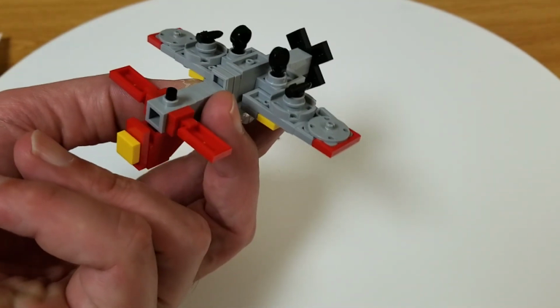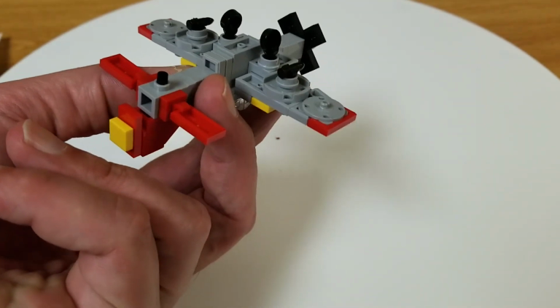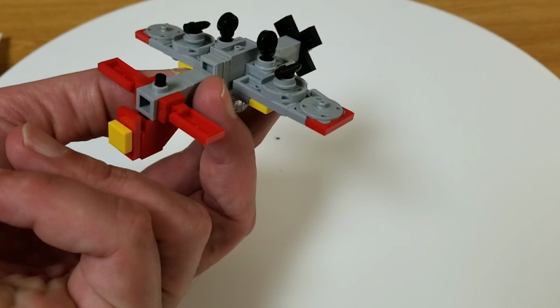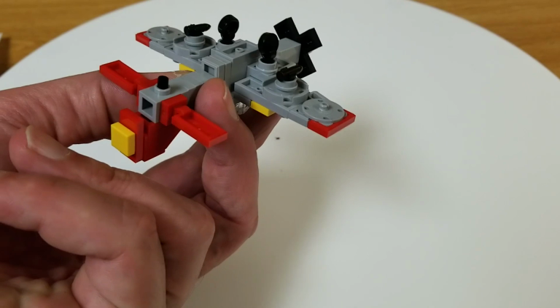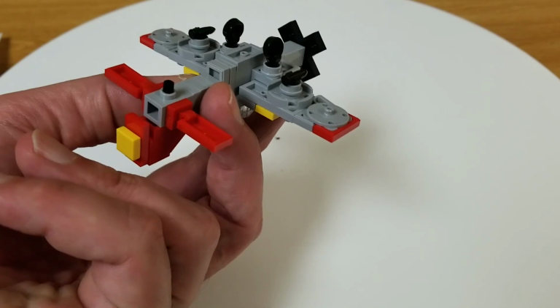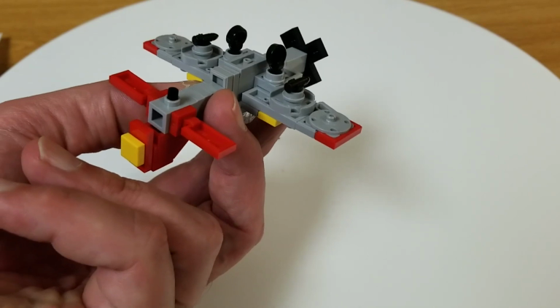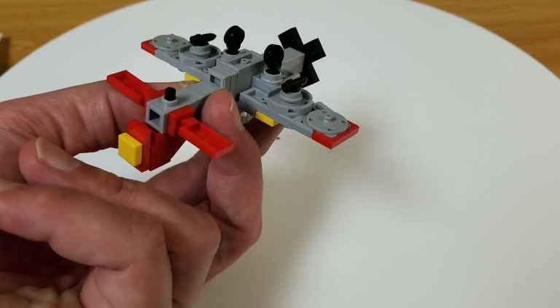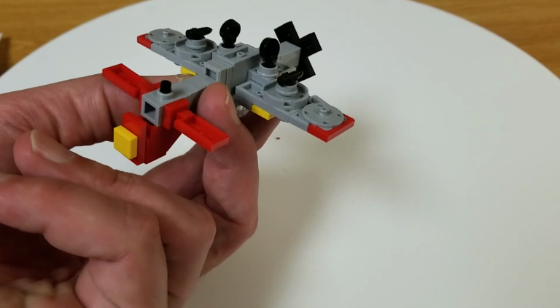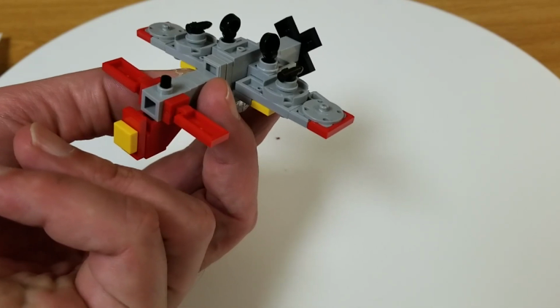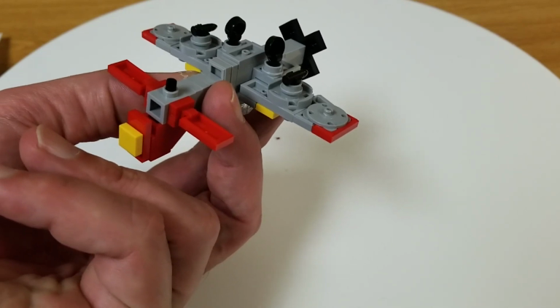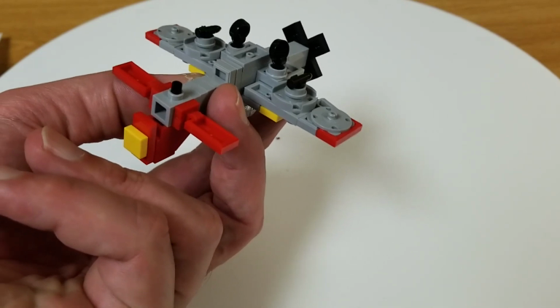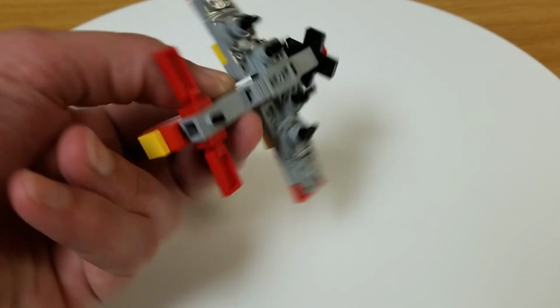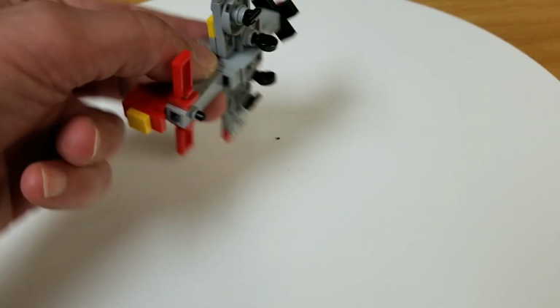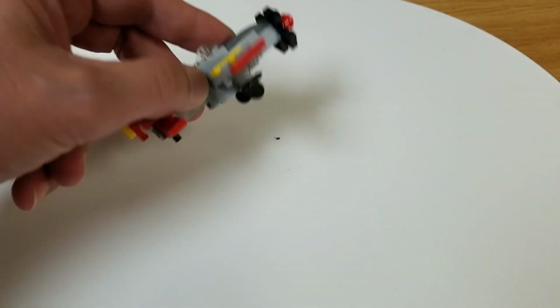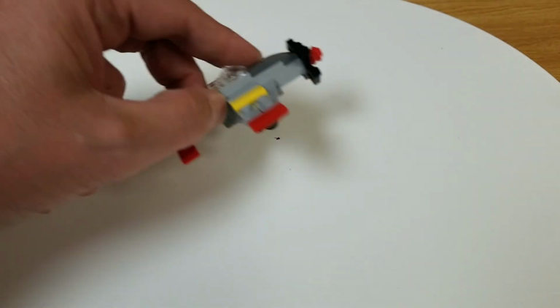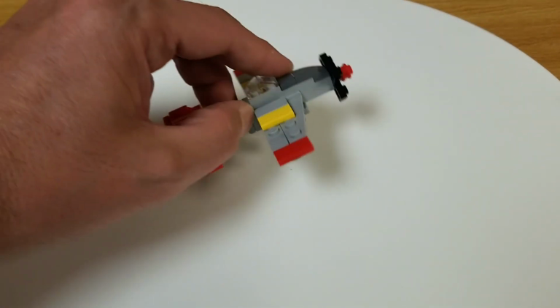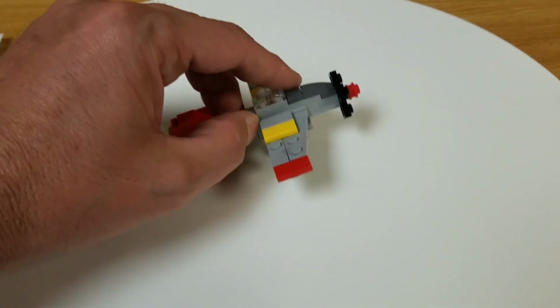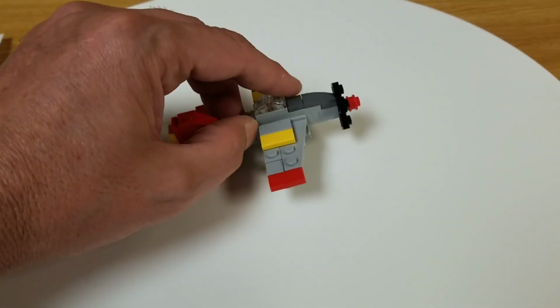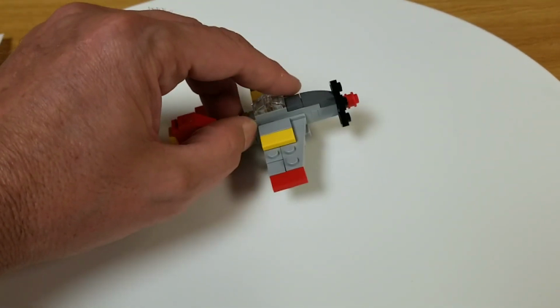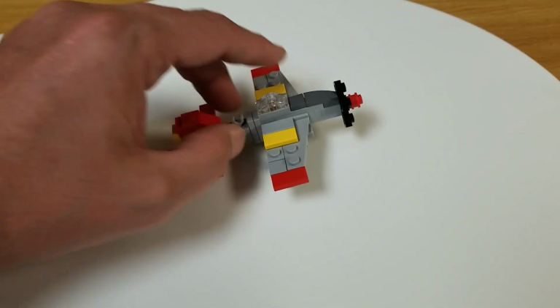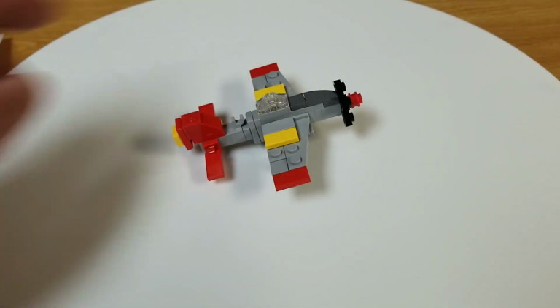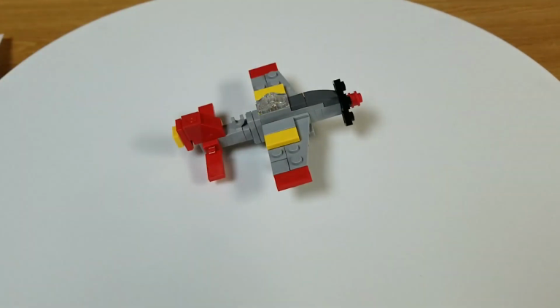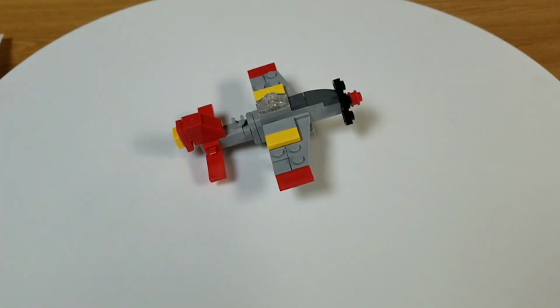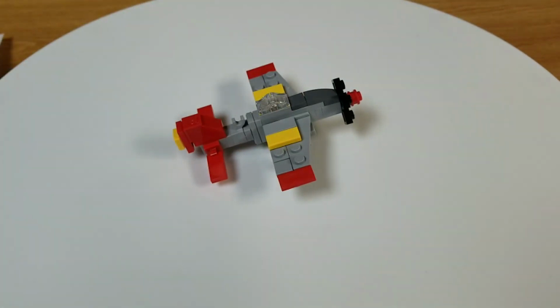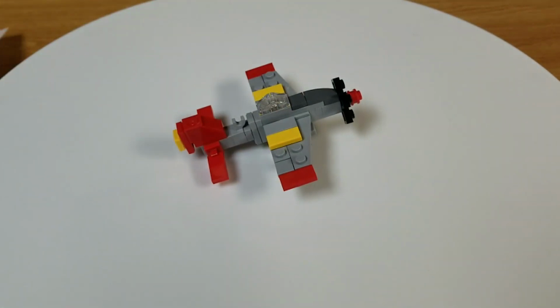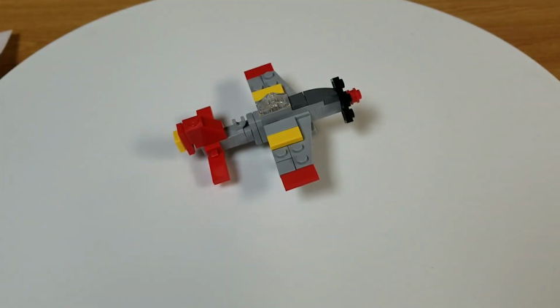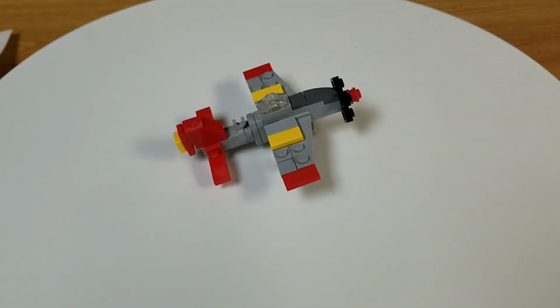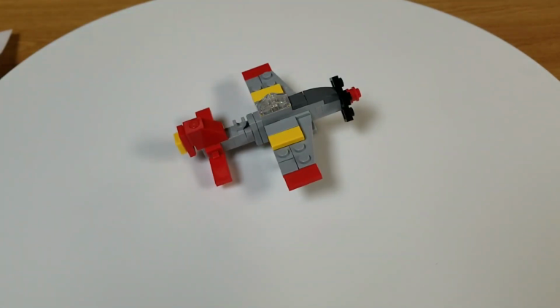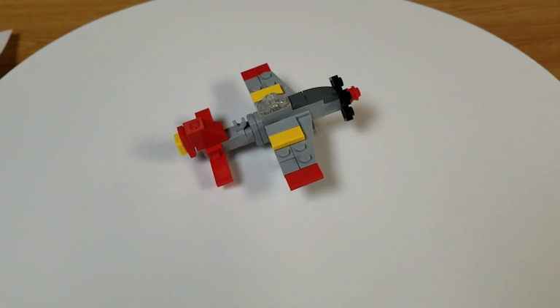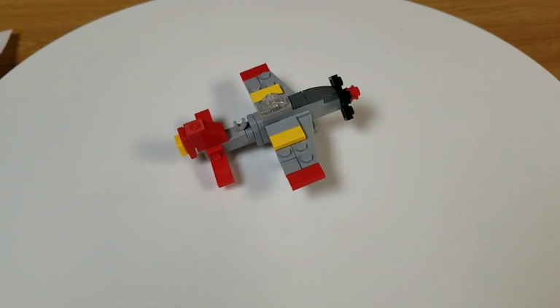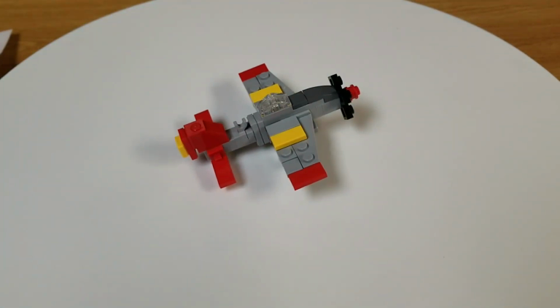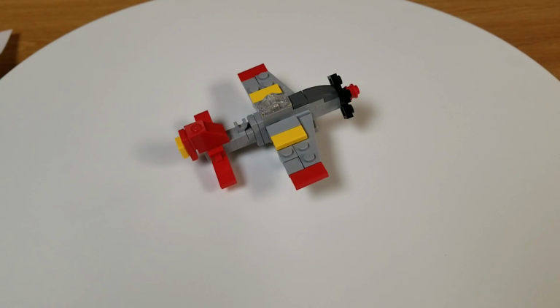There you go — that might be a little better. Anyway, it's a pretty cool little build.